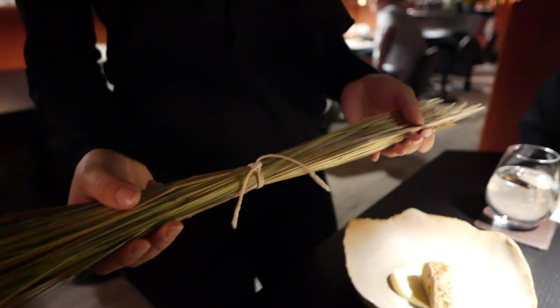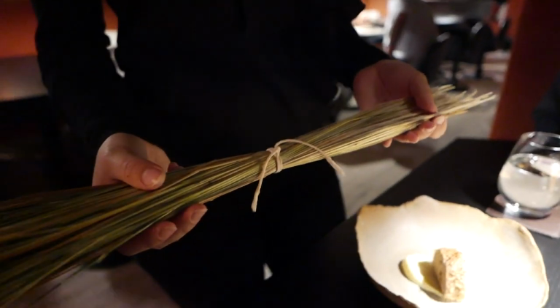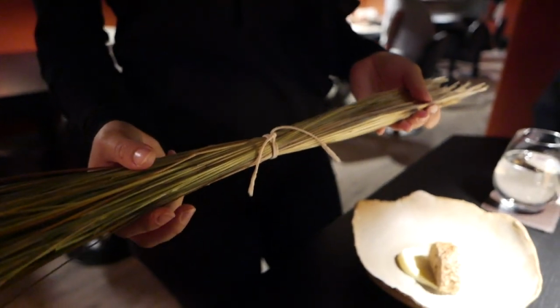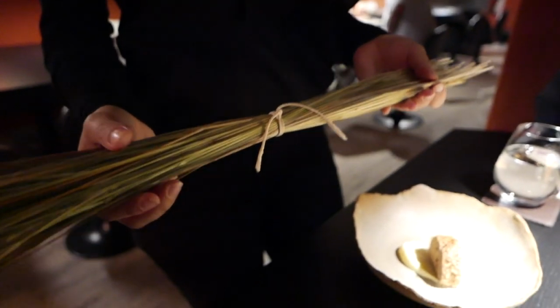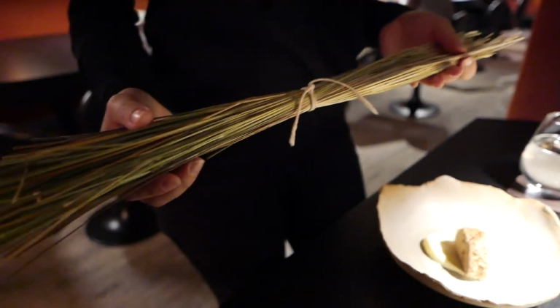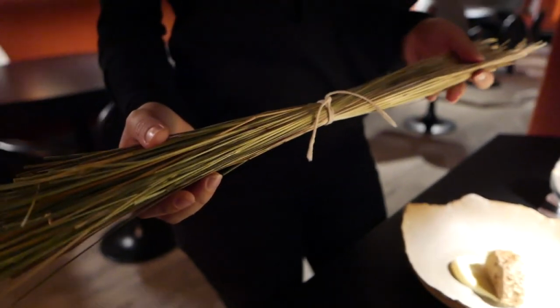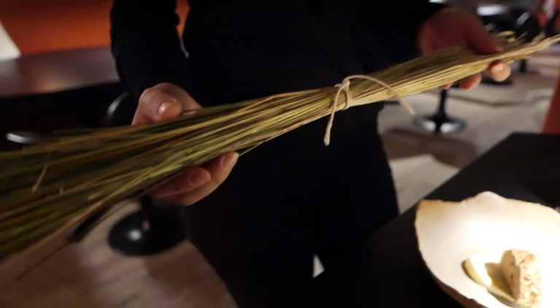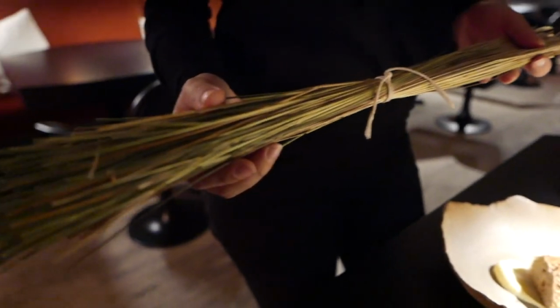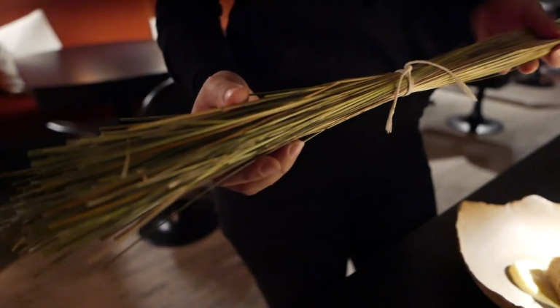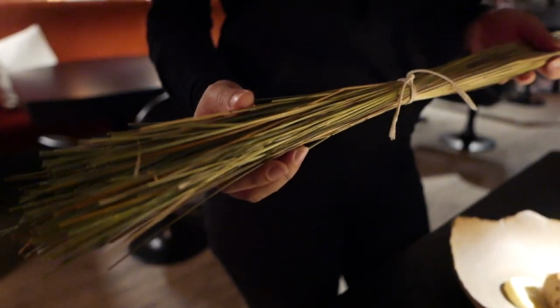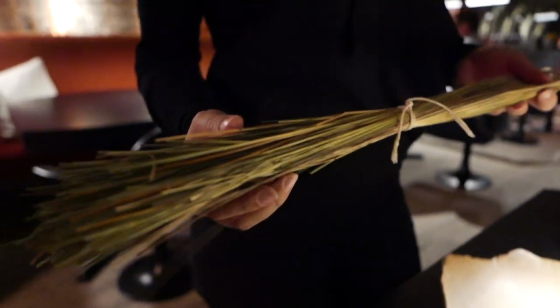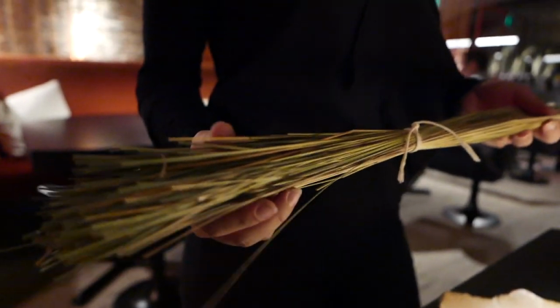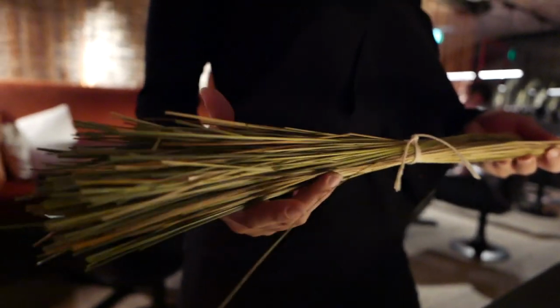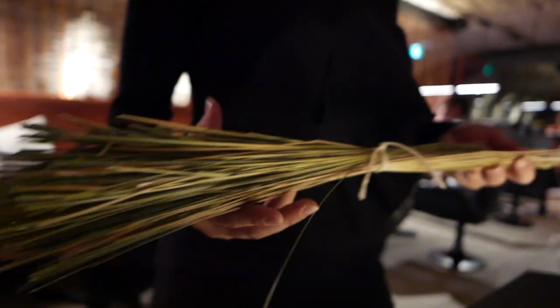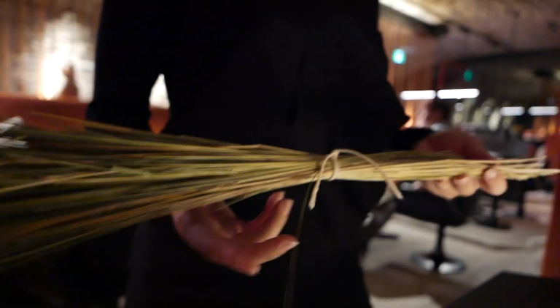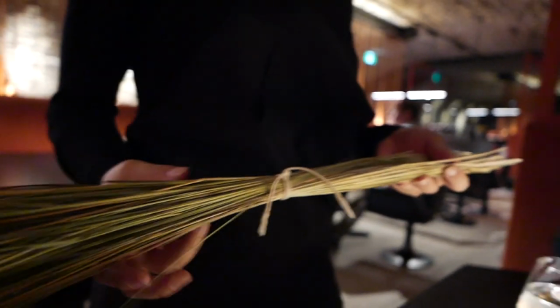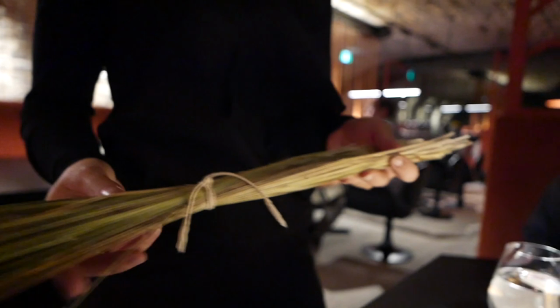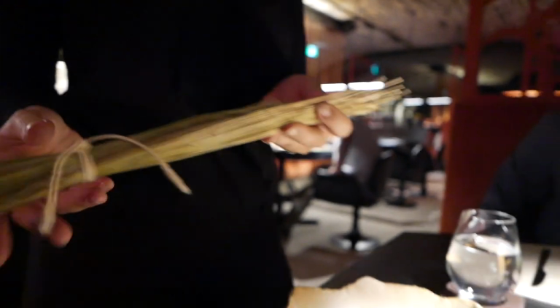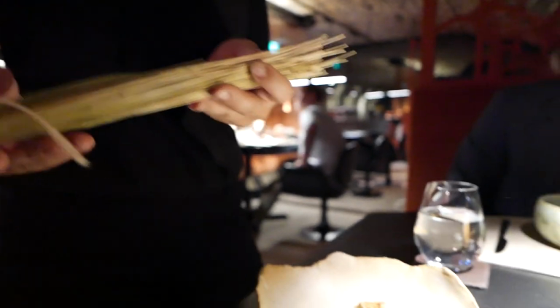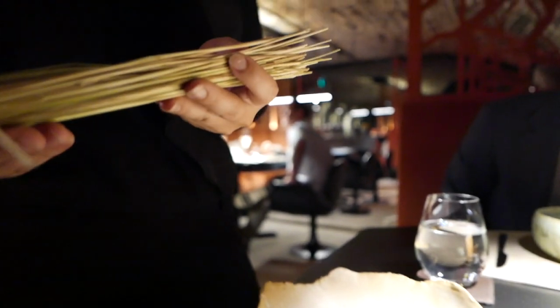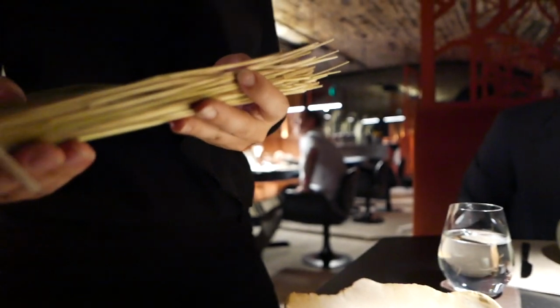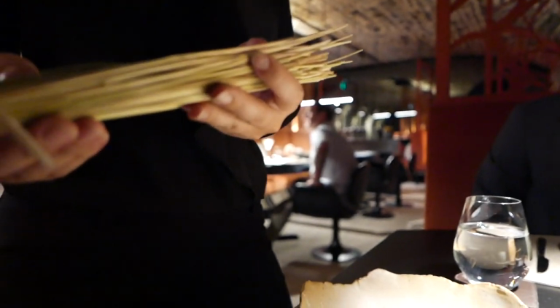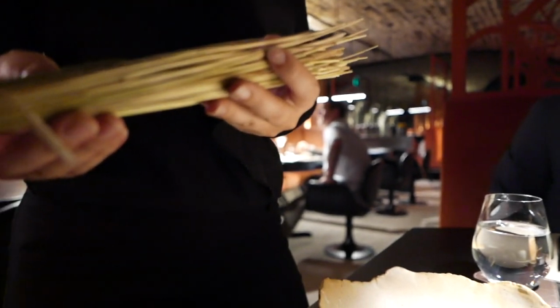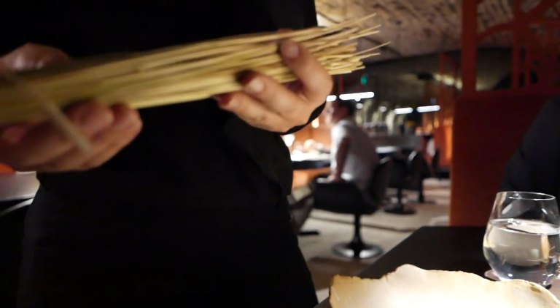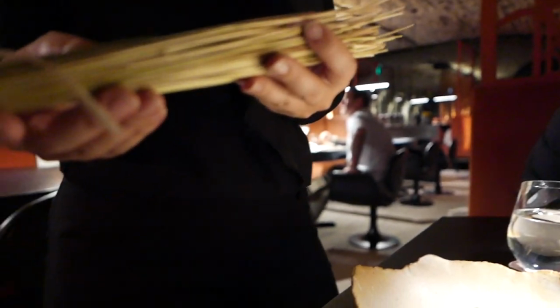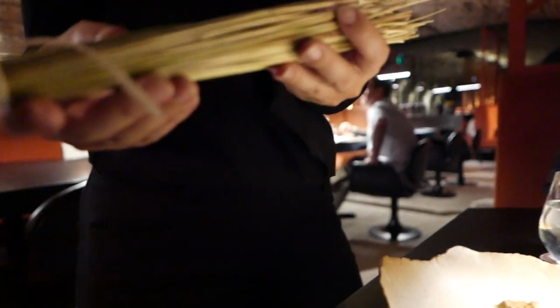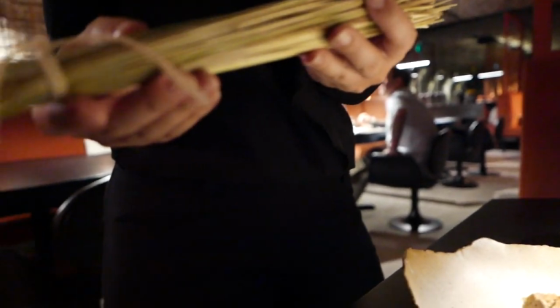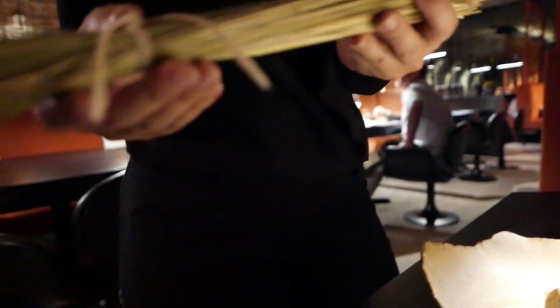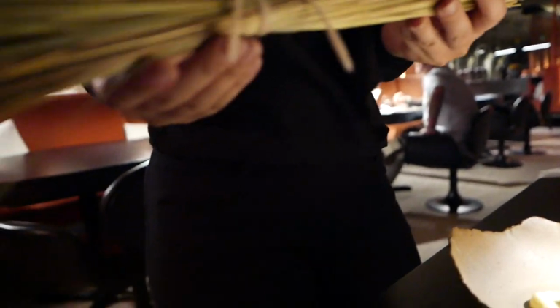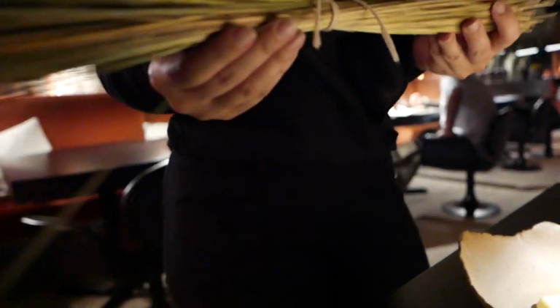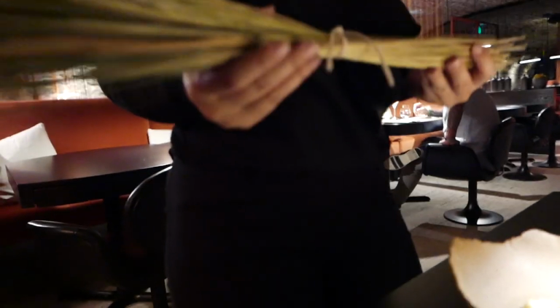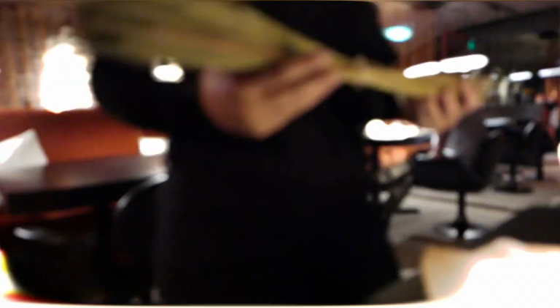It smells very, very good. You can smell it if you want. Vanilla, almond, and butter.